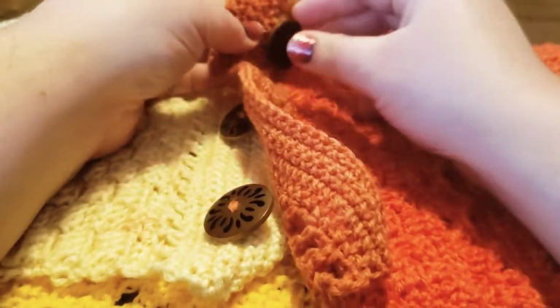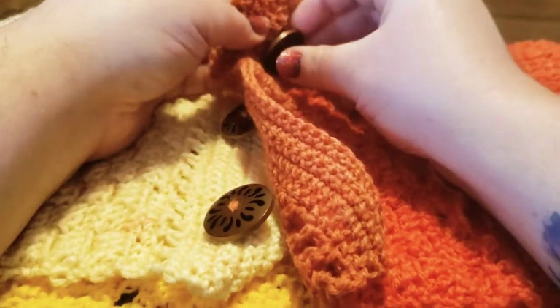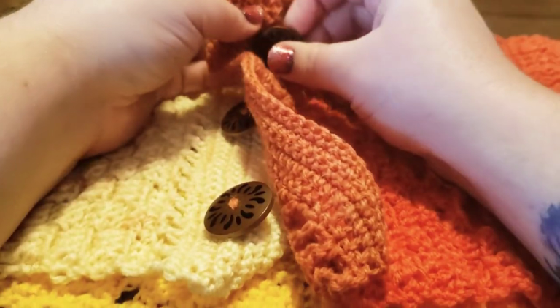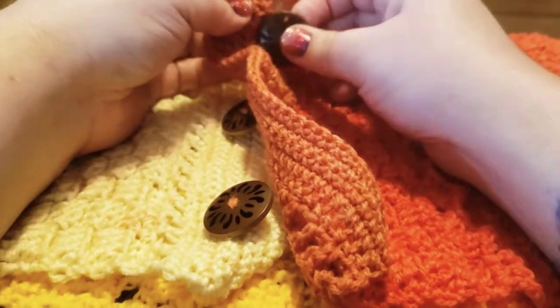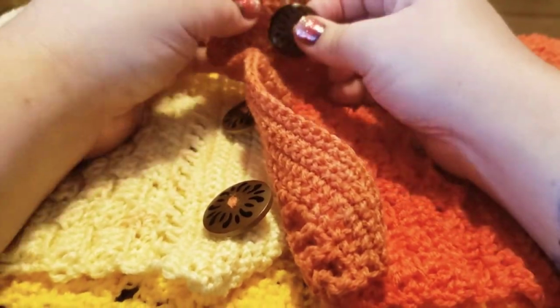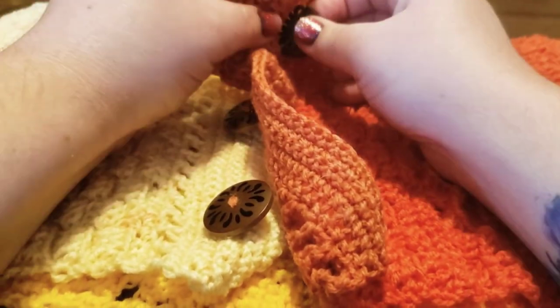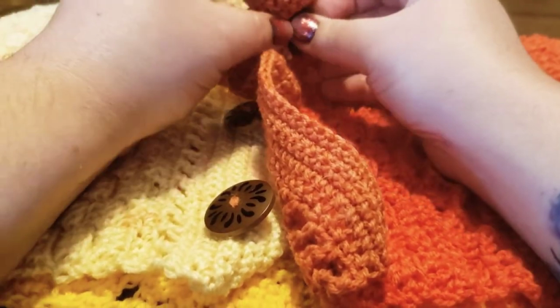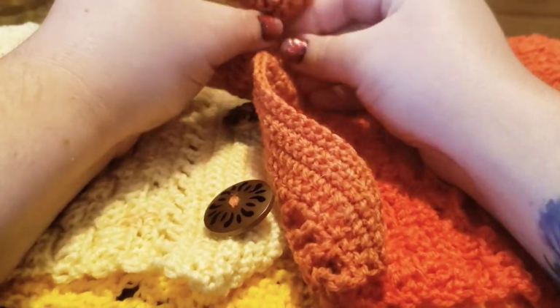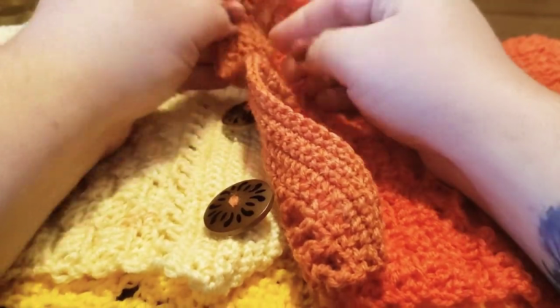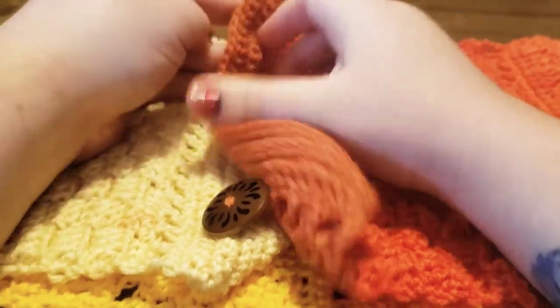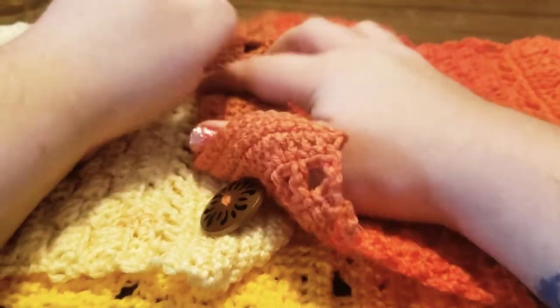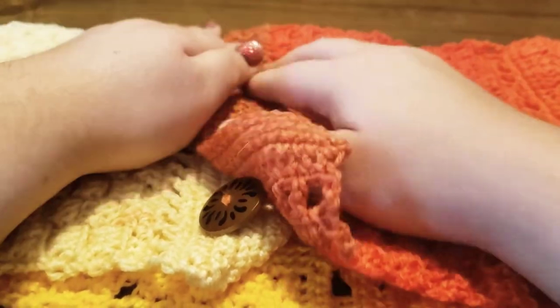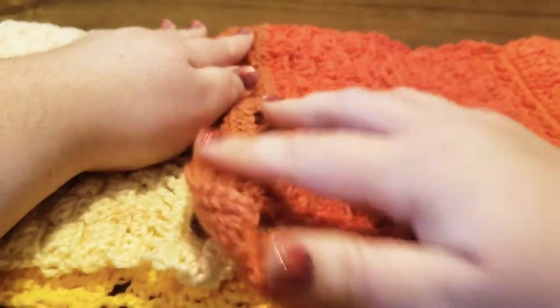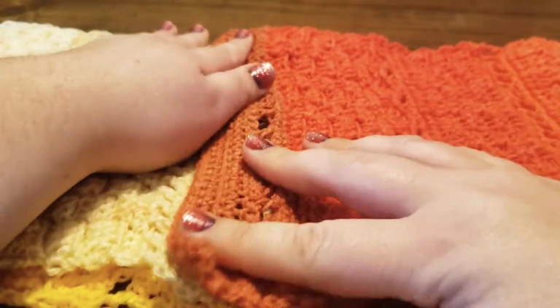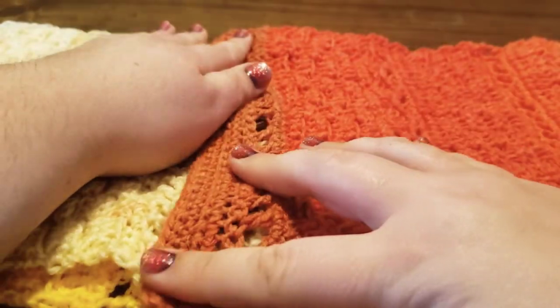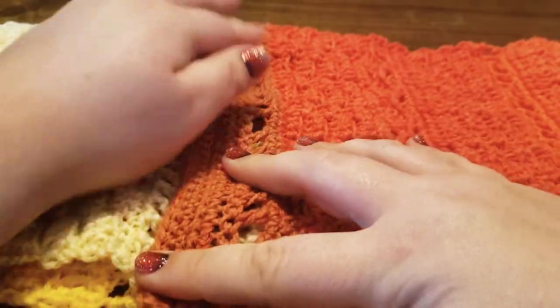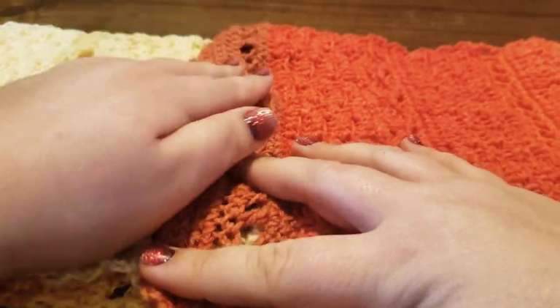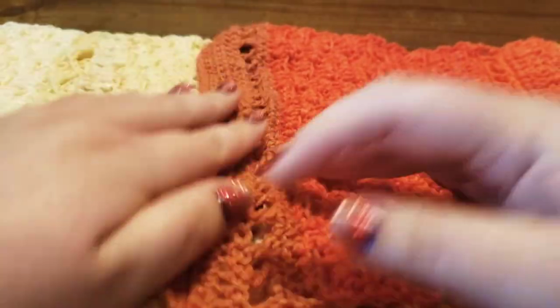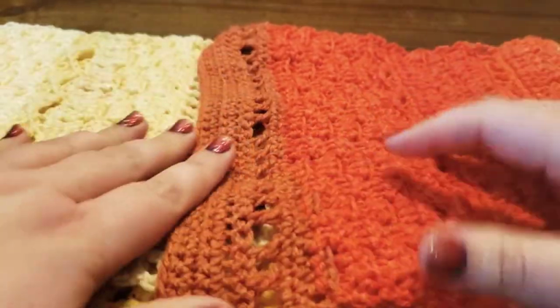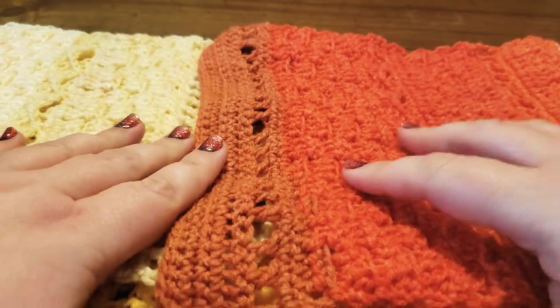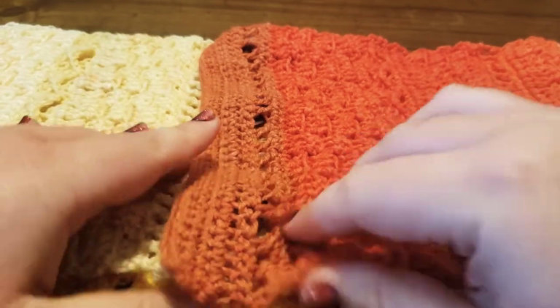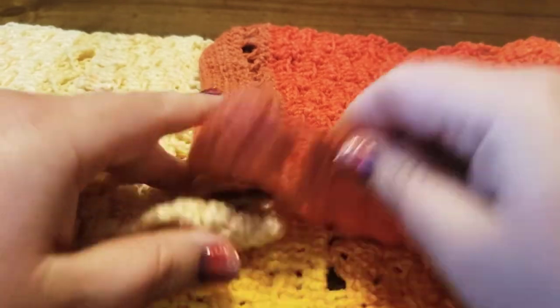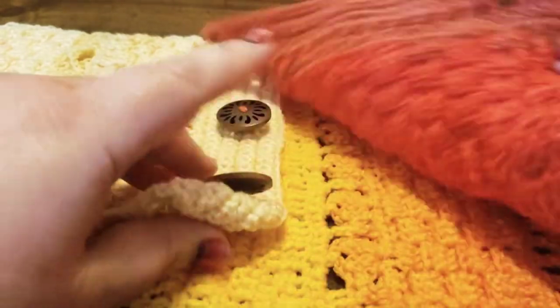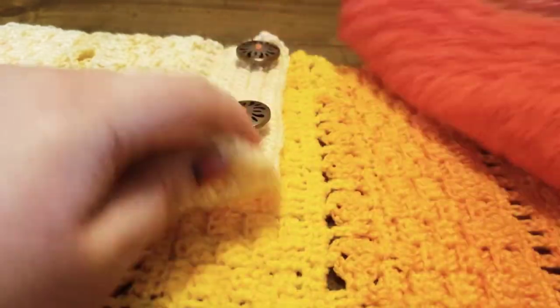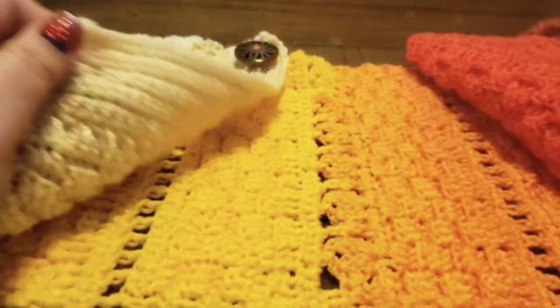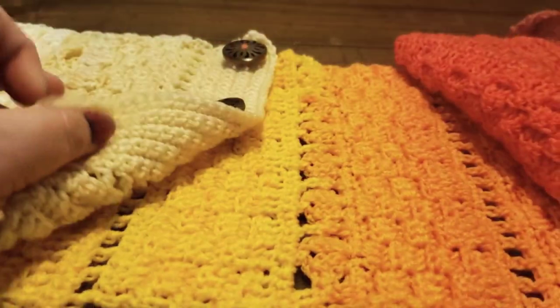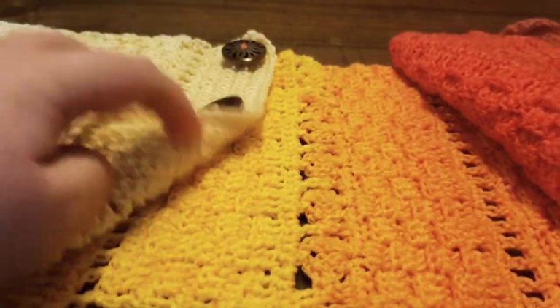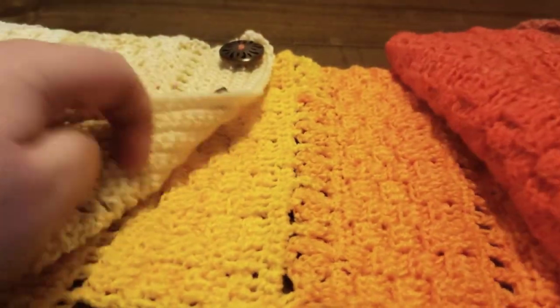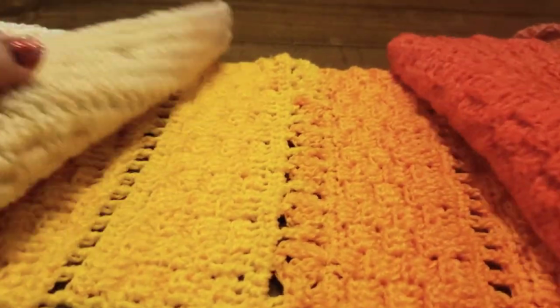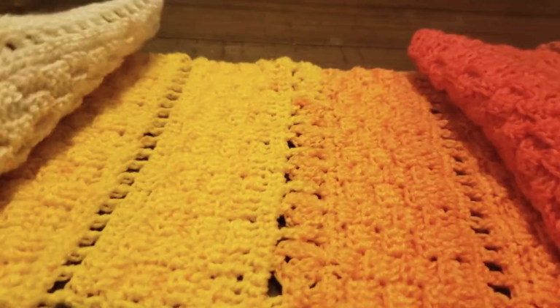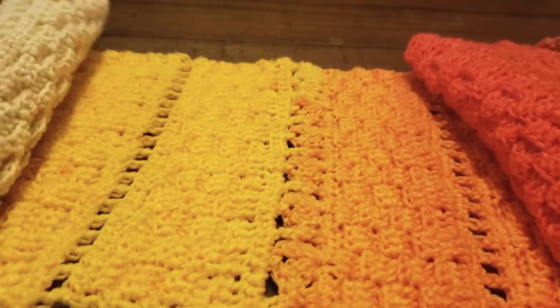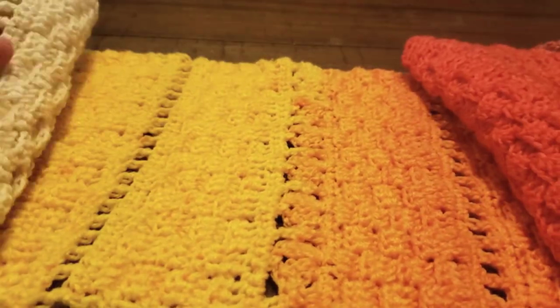Let me go ahead and undo the buttons here. I made this one with Lion Brand Cupcake yarn in Sunny Day.